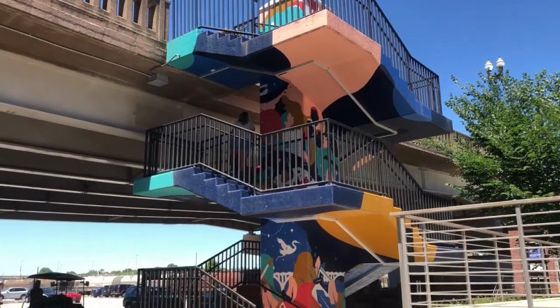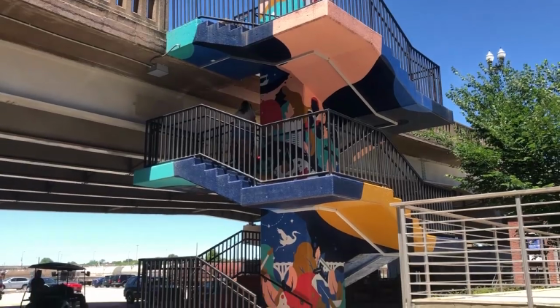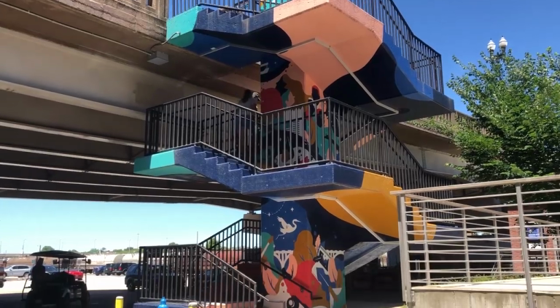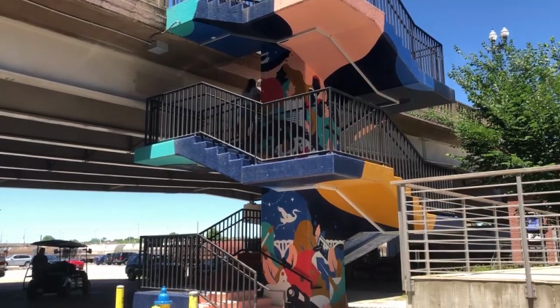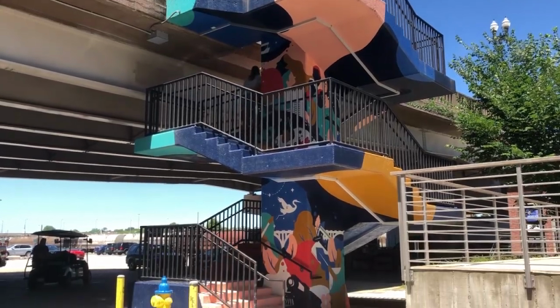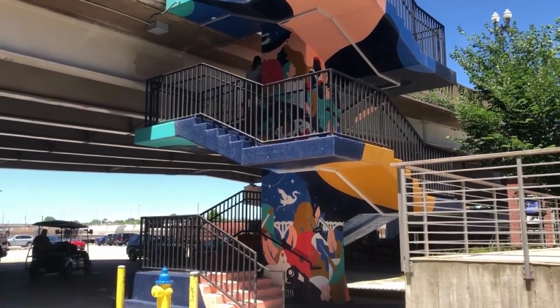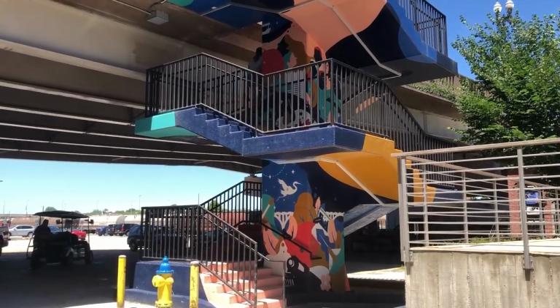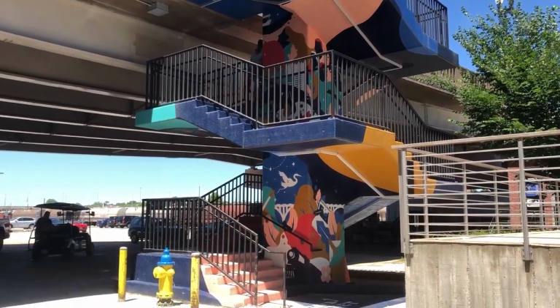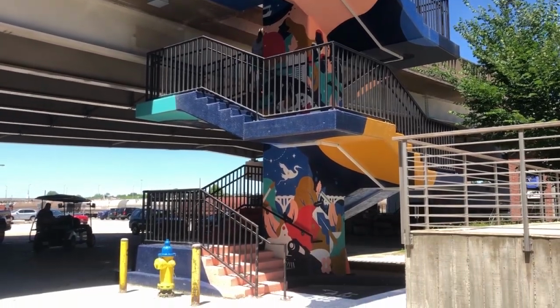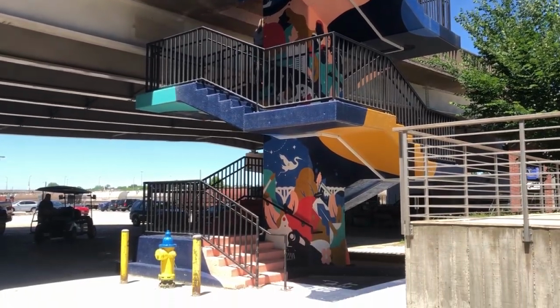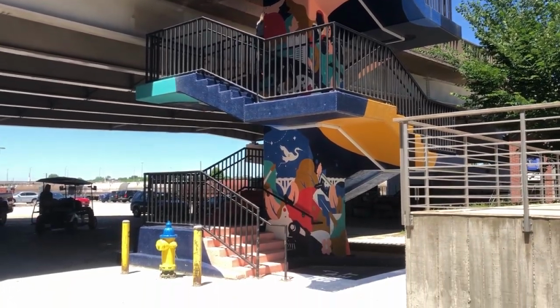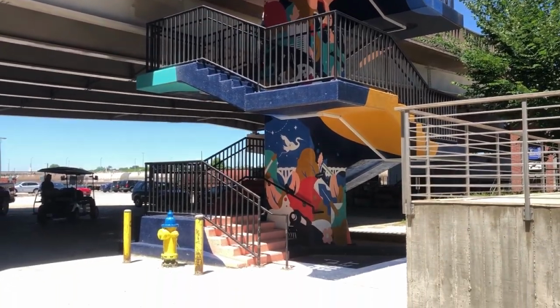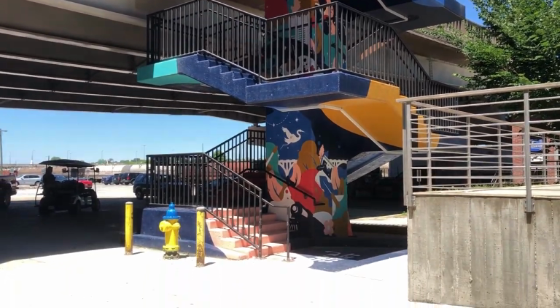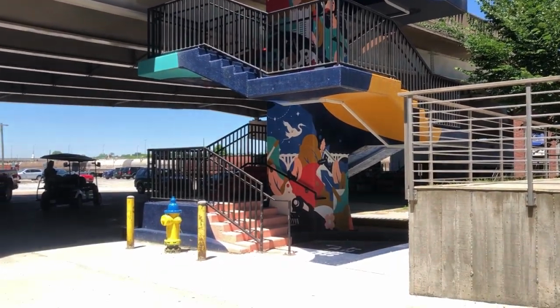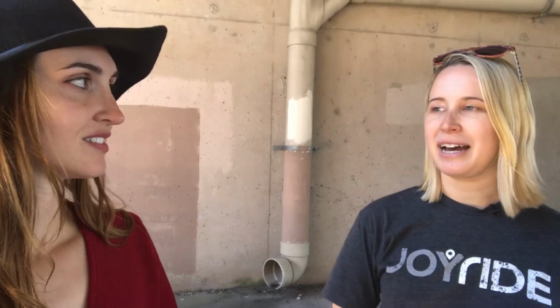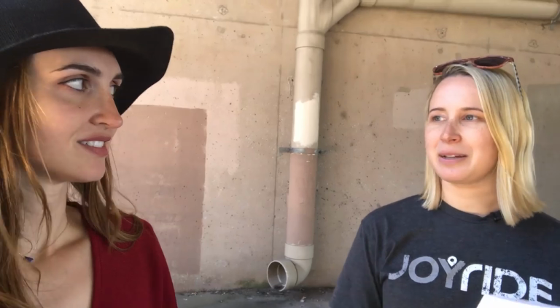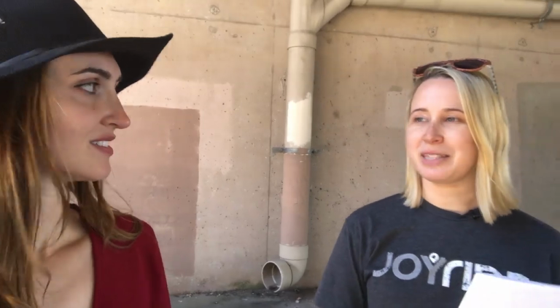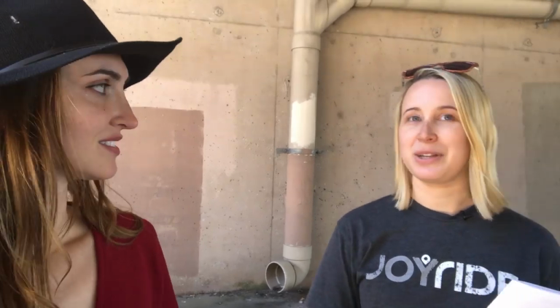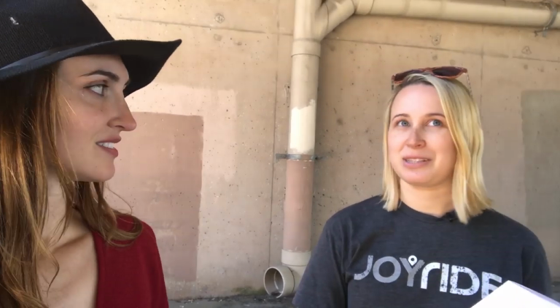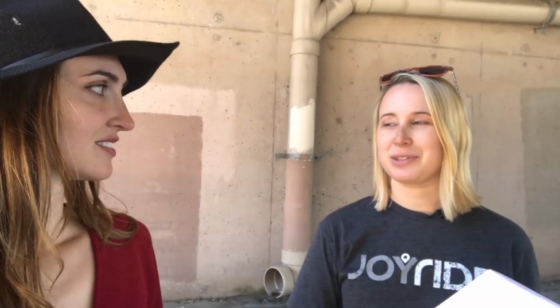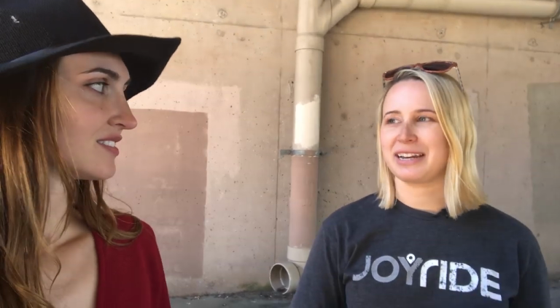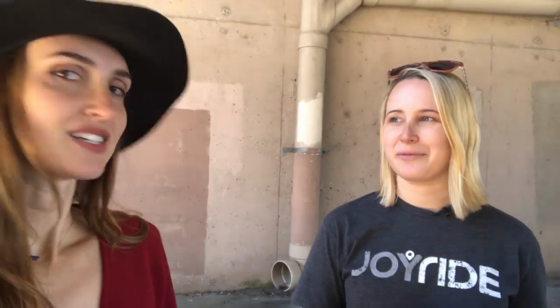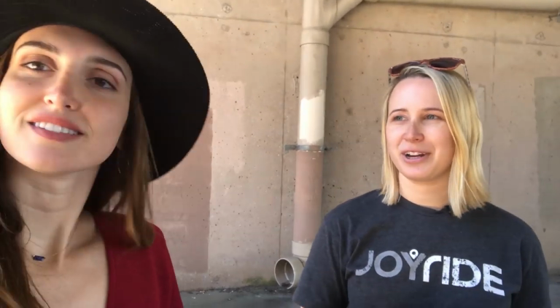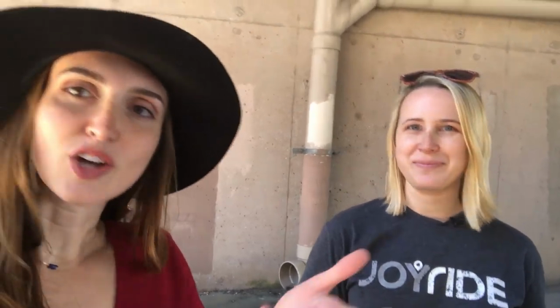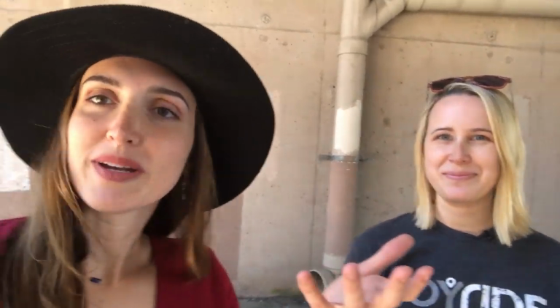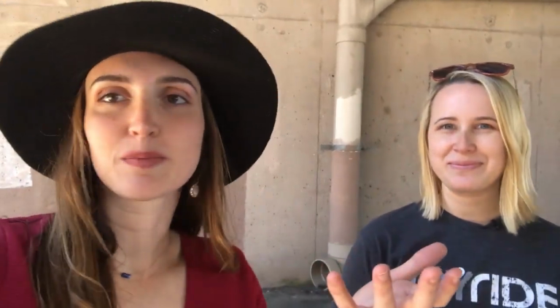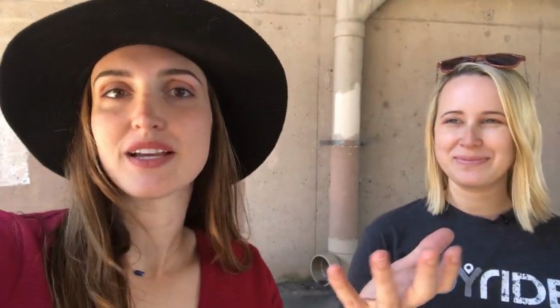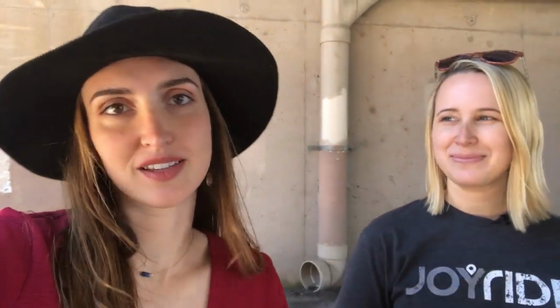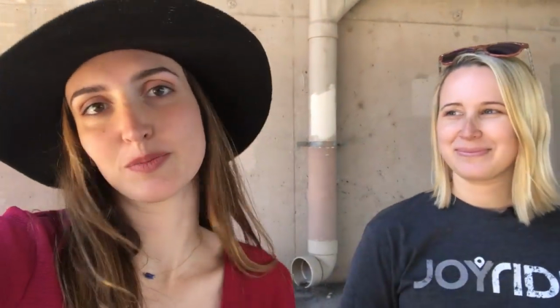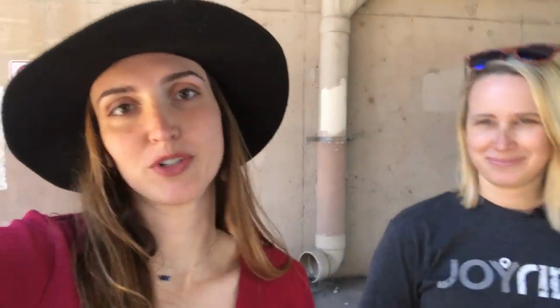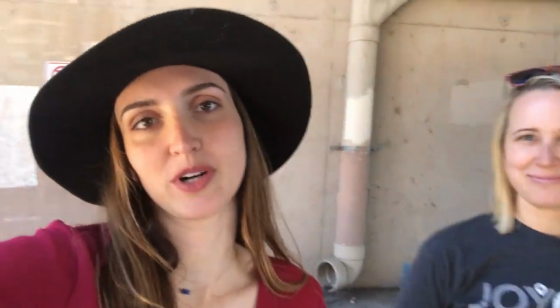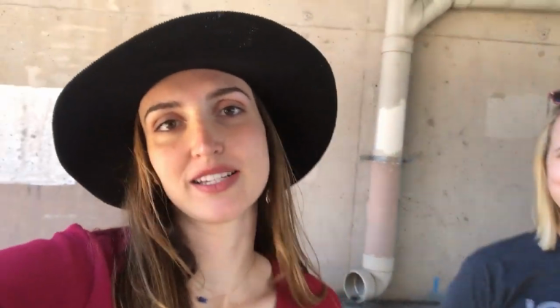And you can just pick that up at the Visitor Center, right? Visitor Center, Boyd's Jug and Real has them. Lots of places in the Old City have them for you. So many surprises on this mural tour guys.